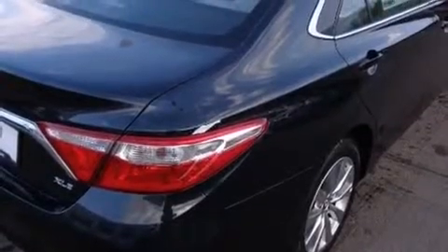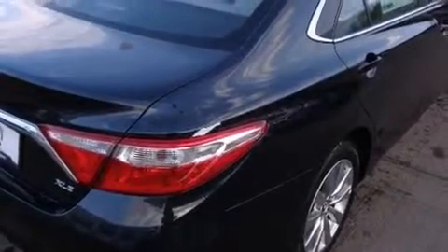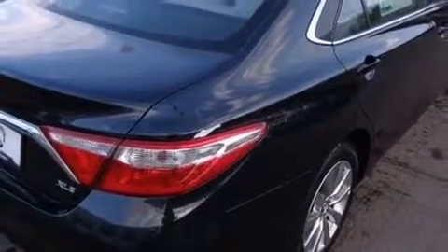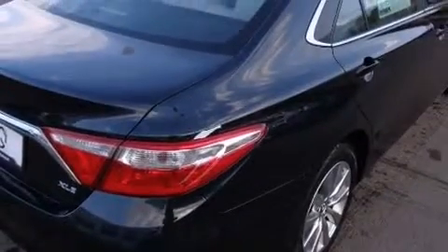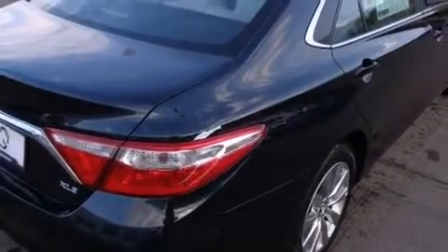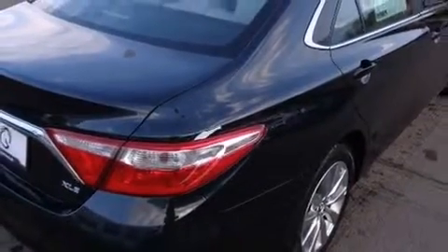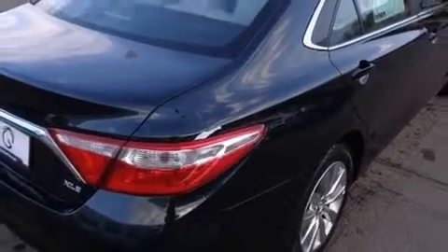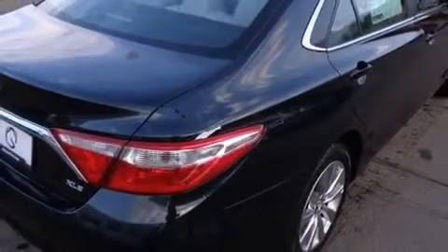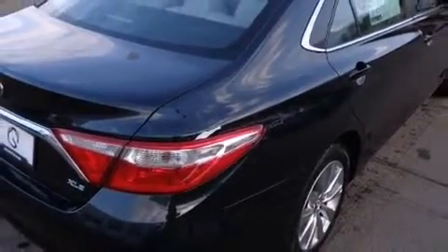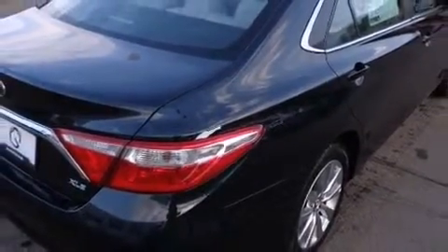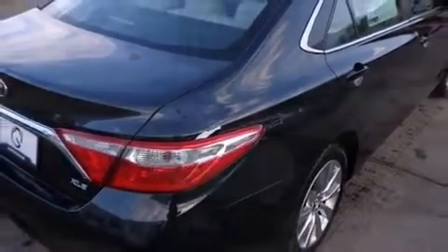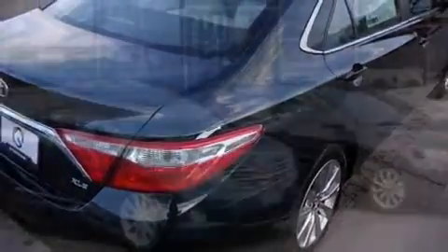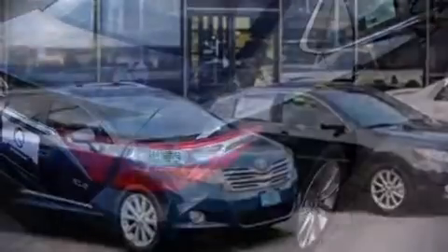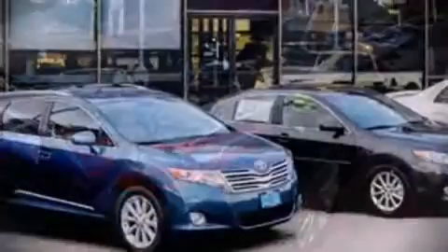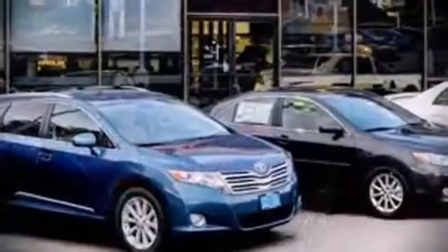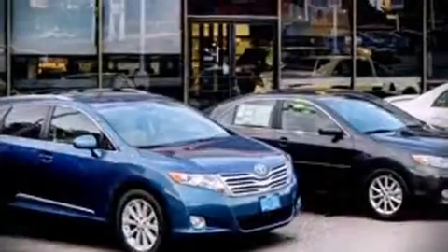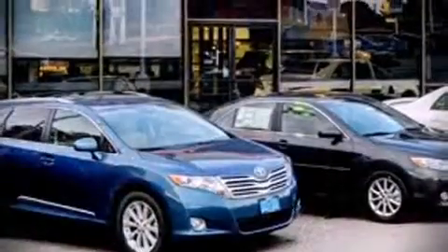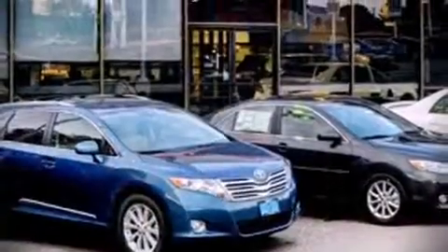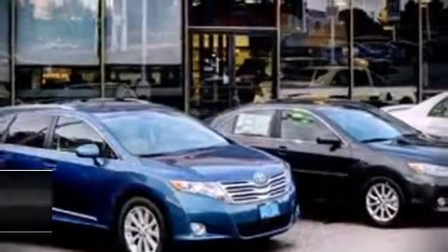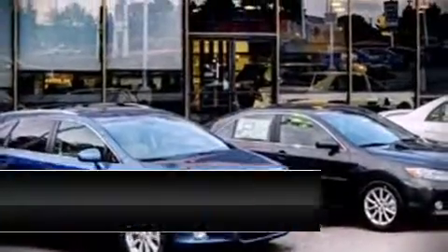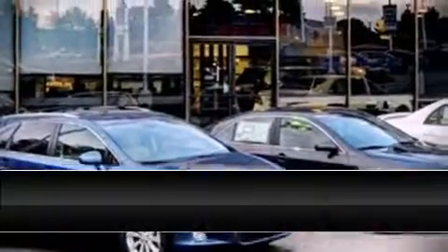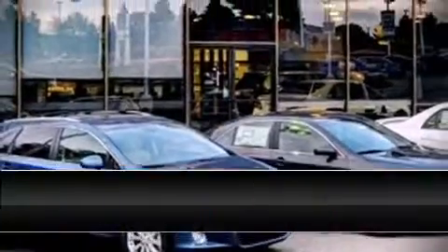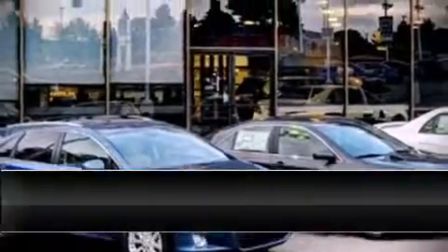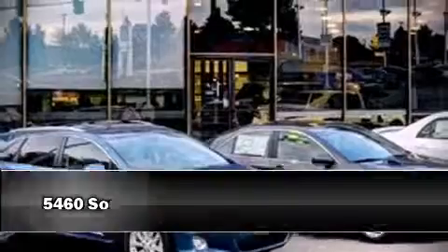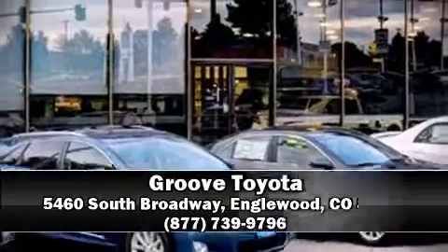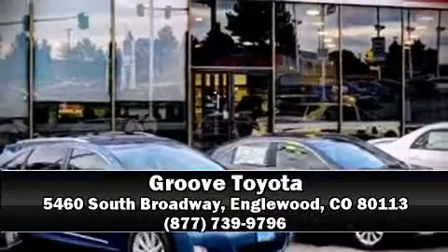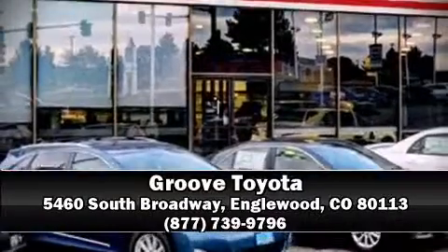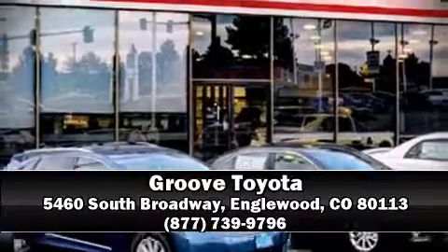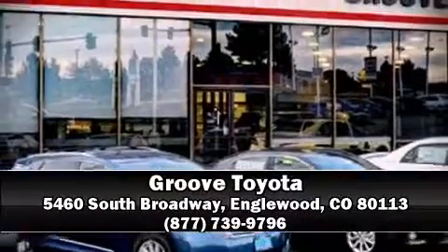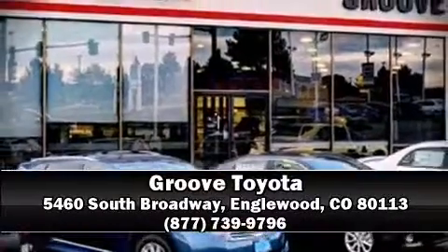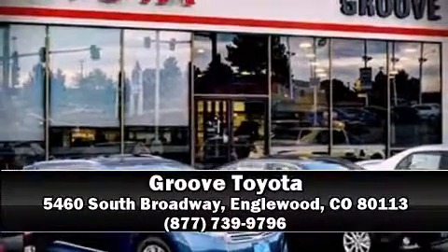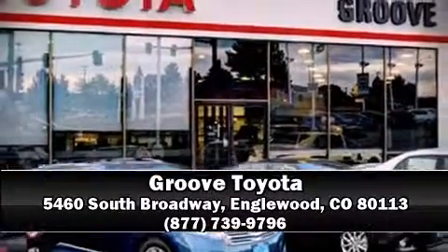Our sales reps are knowledgeable and professional. Please don't hesitate to give us a call.